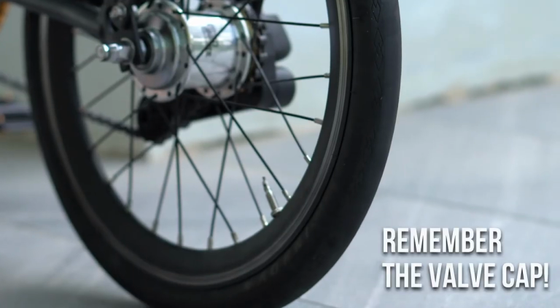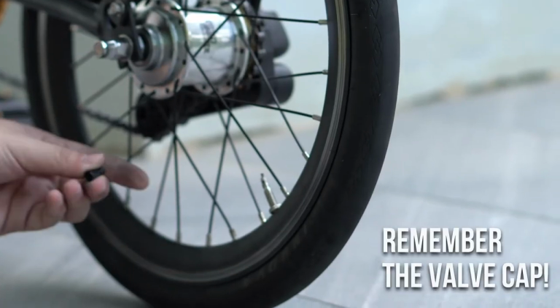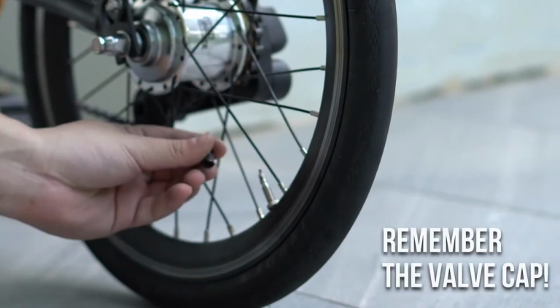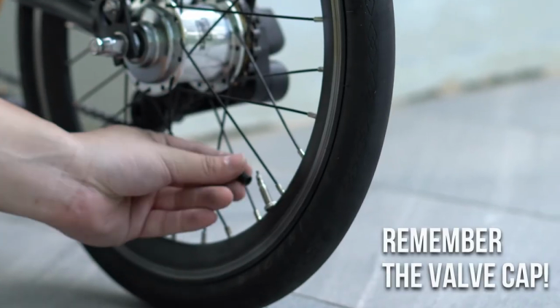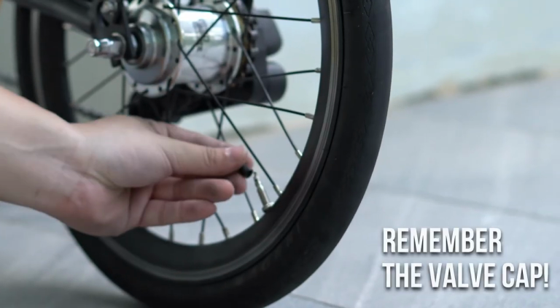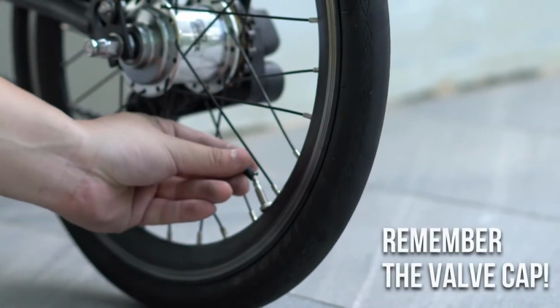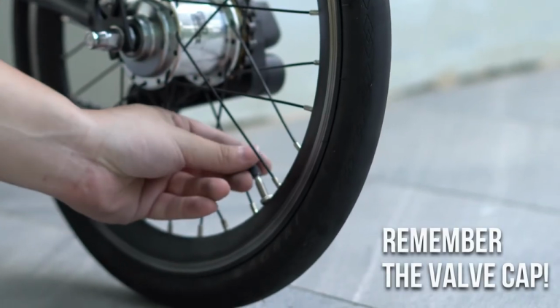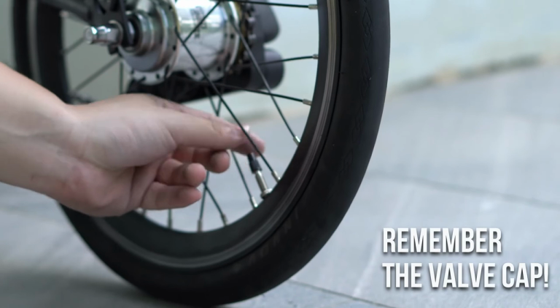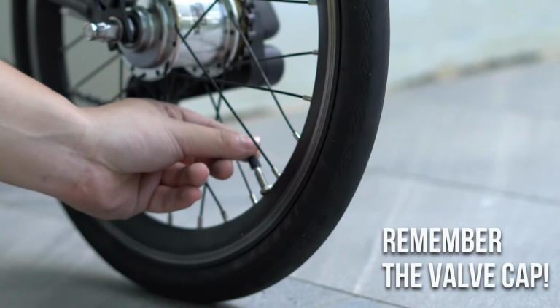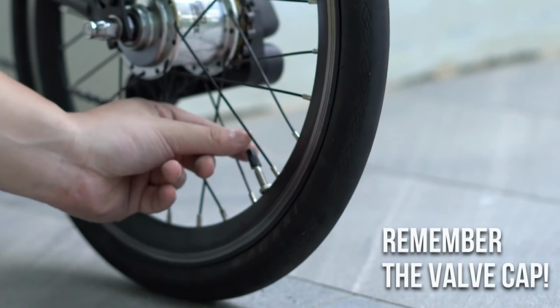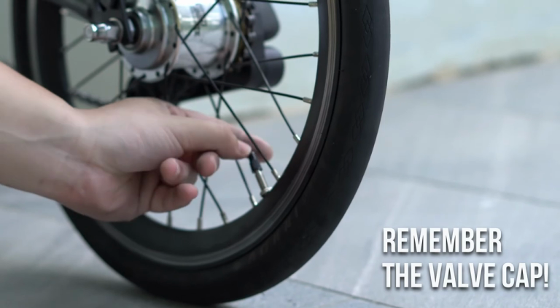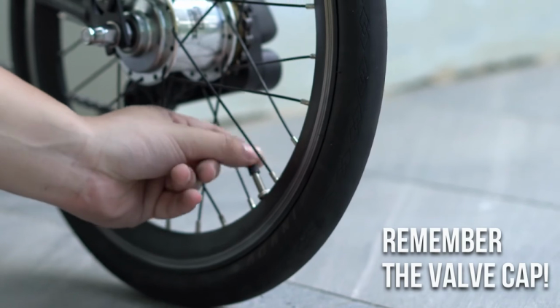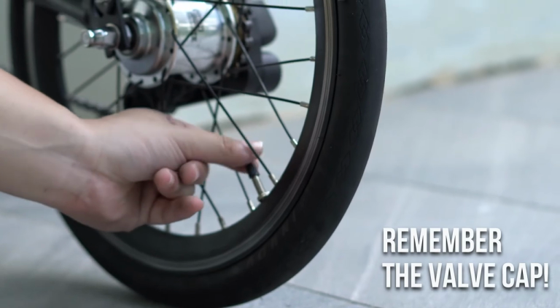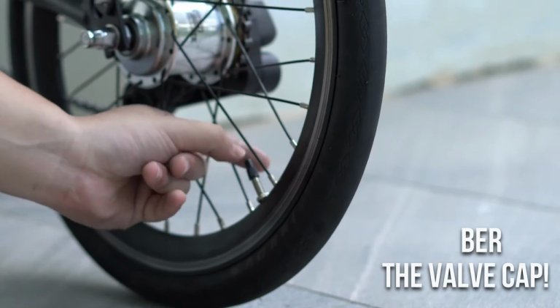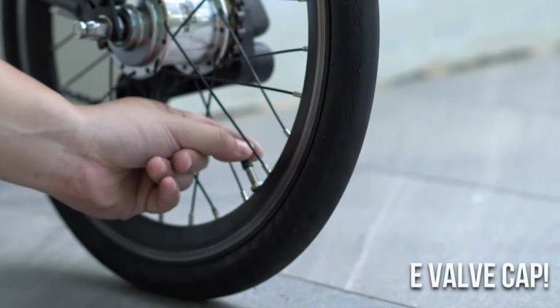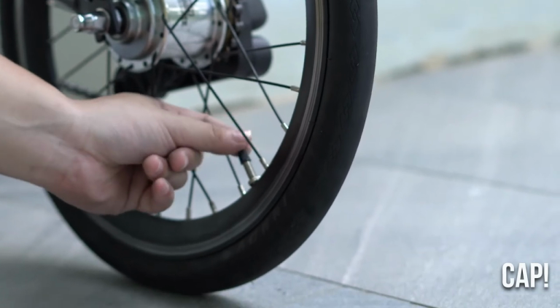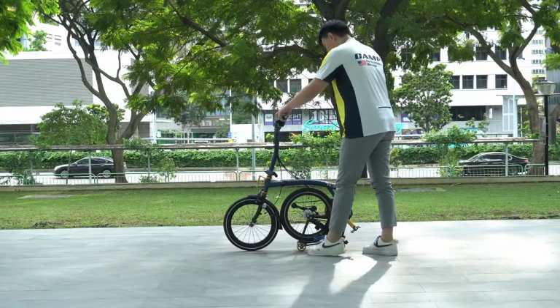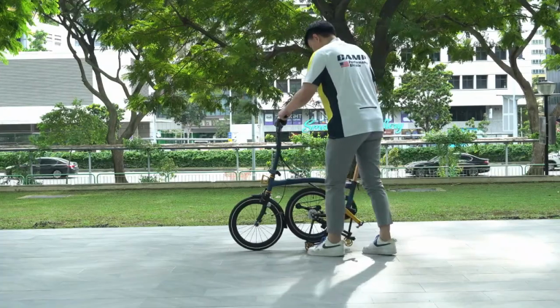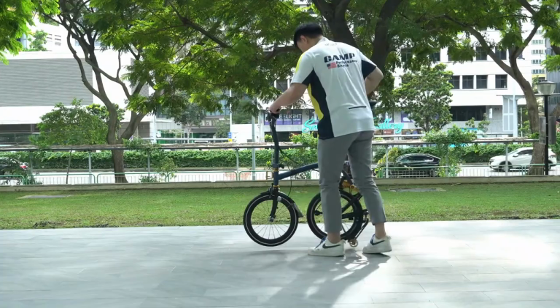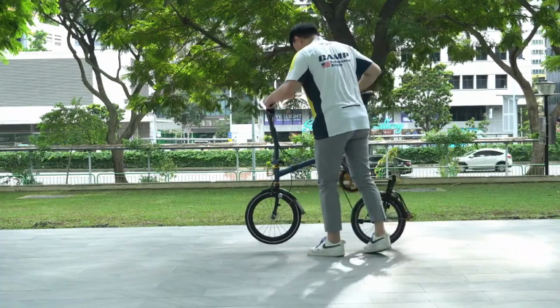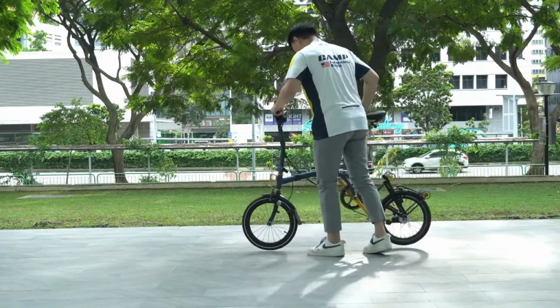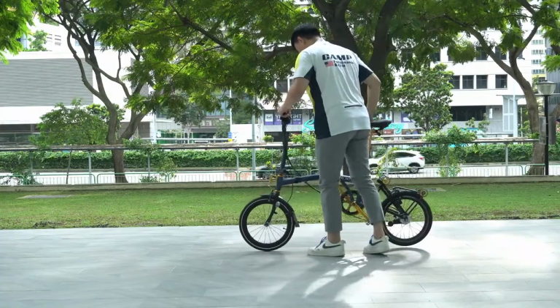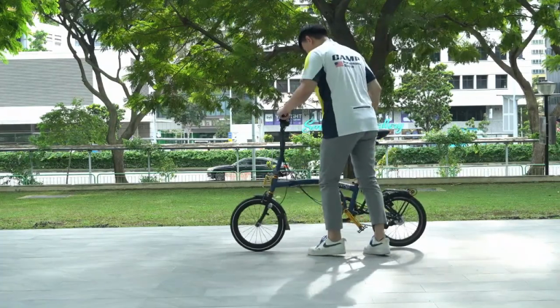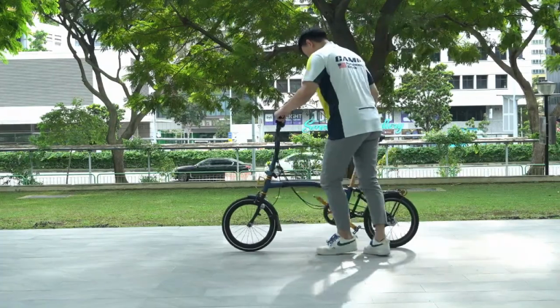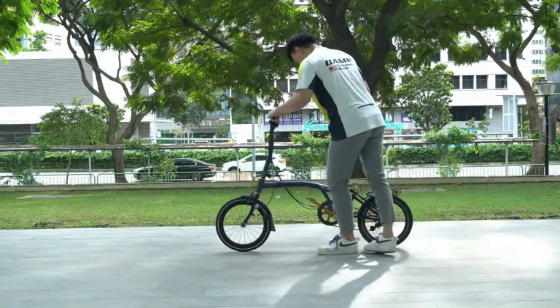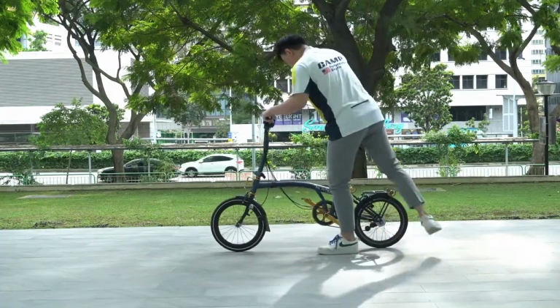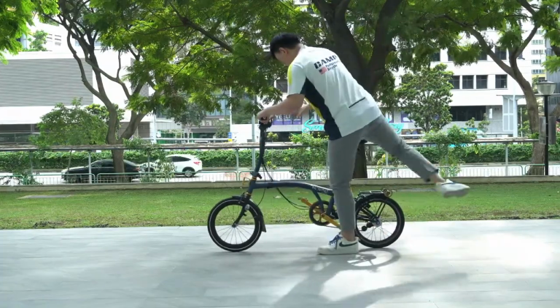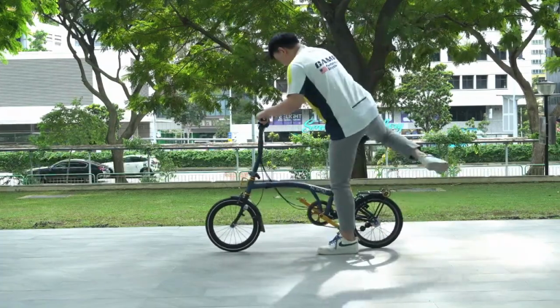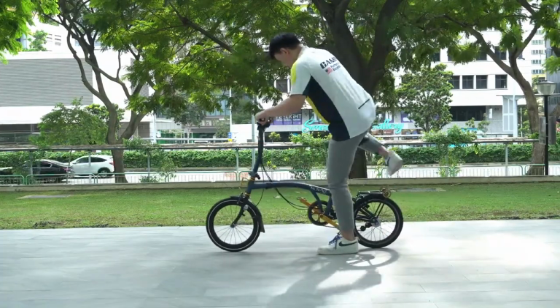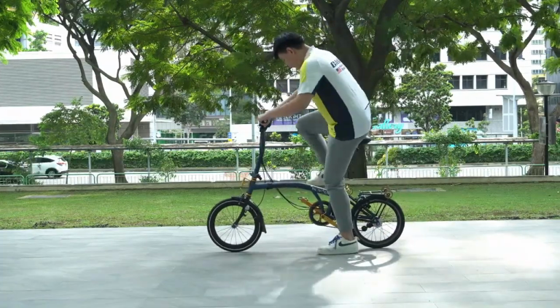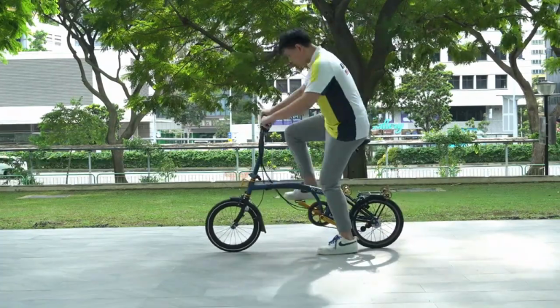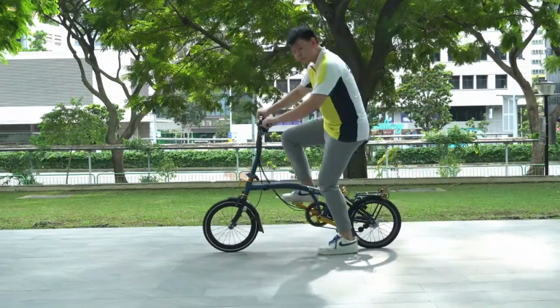And don't forget about the valve cap. And that is all! Stay safe and see you soon!